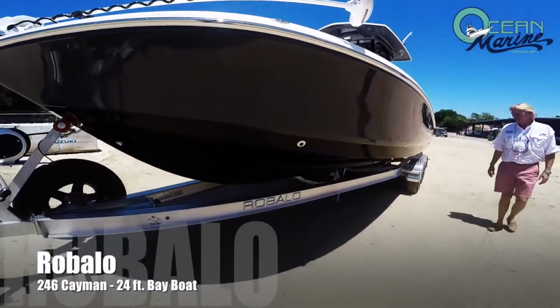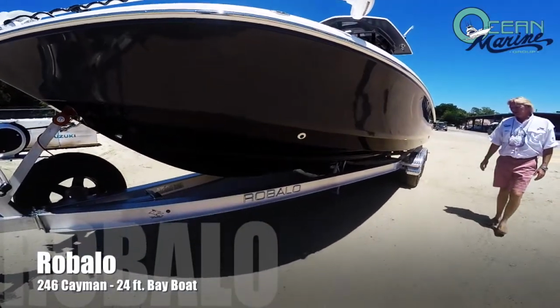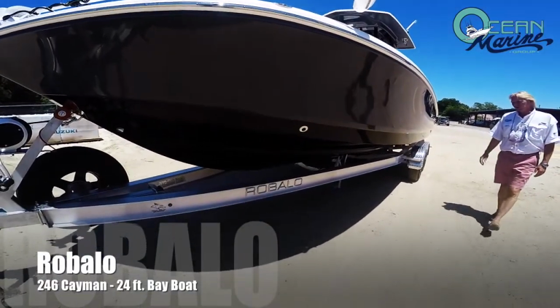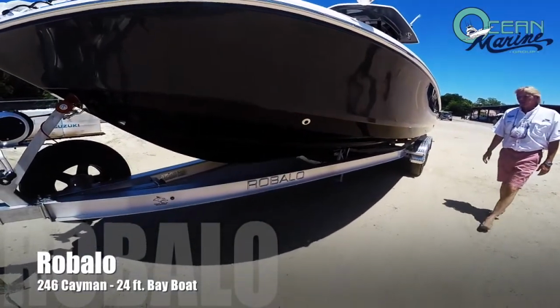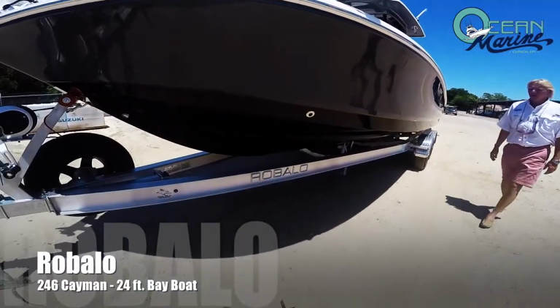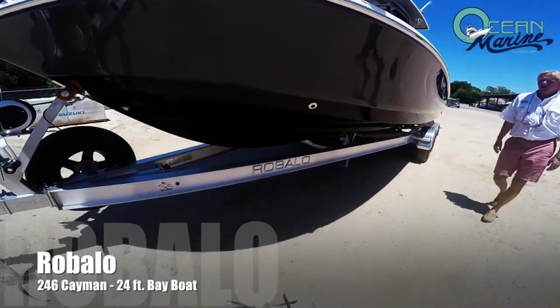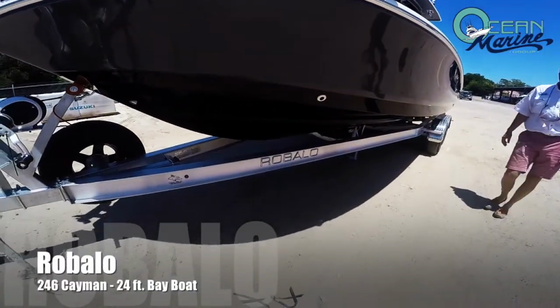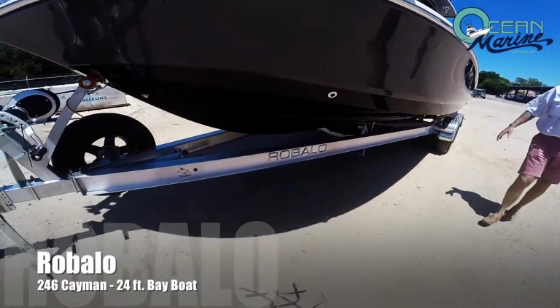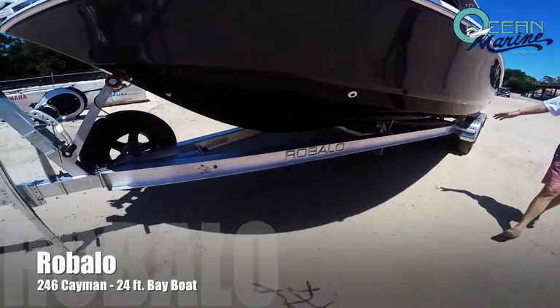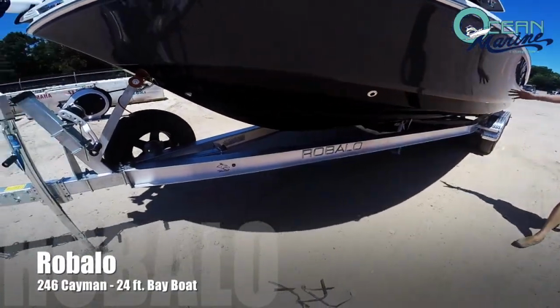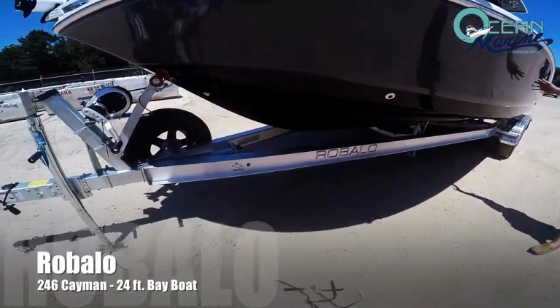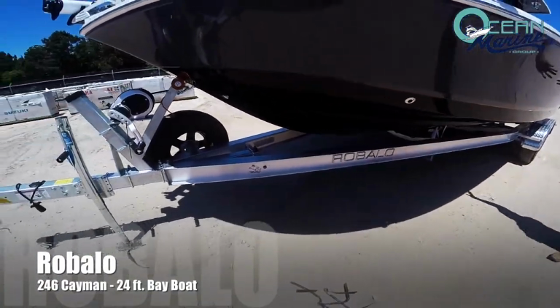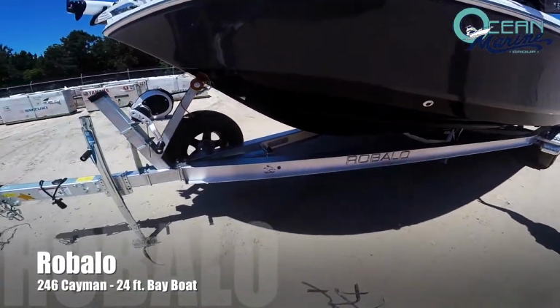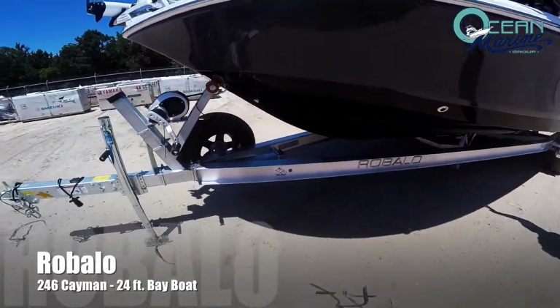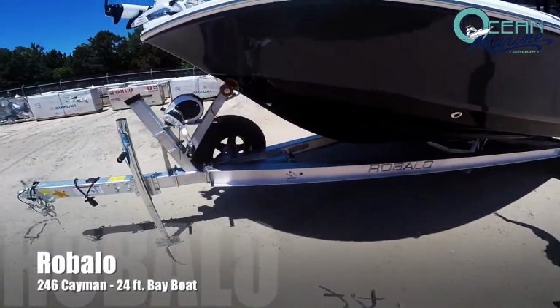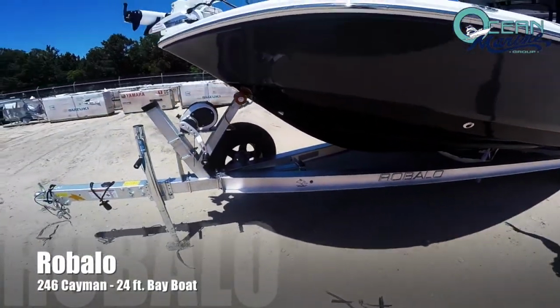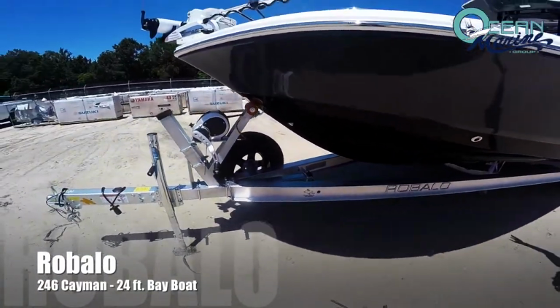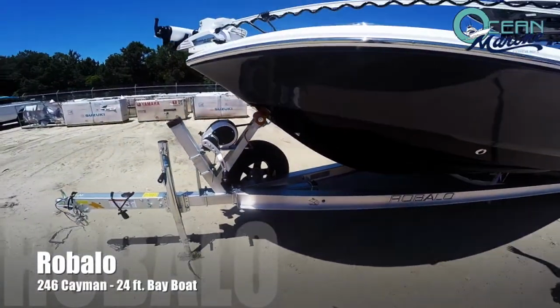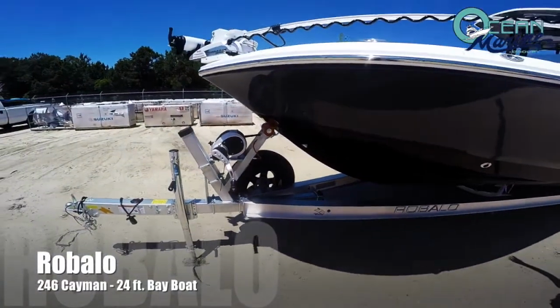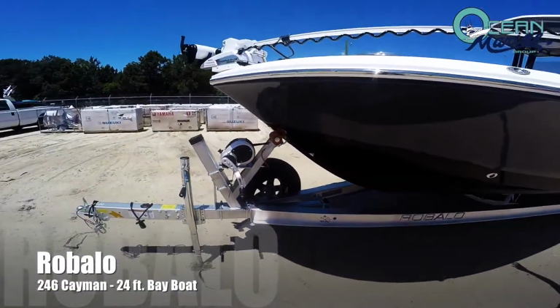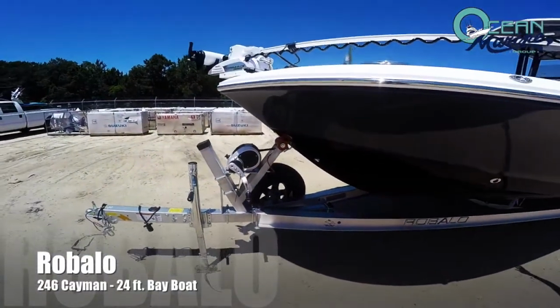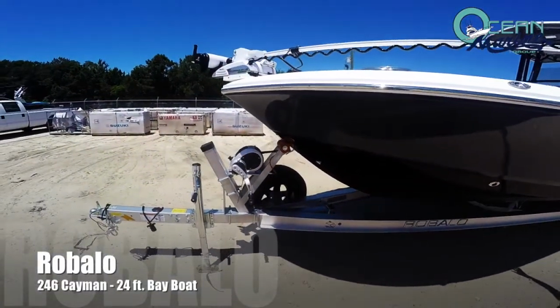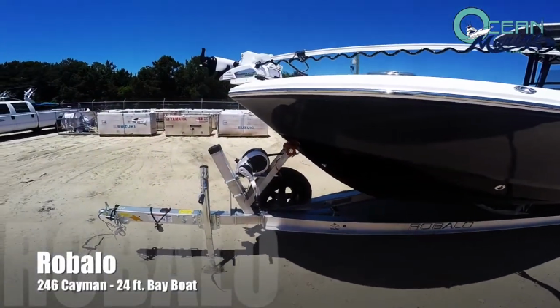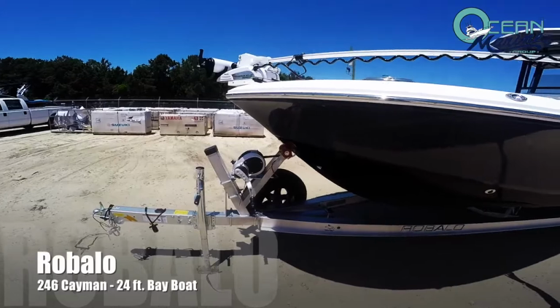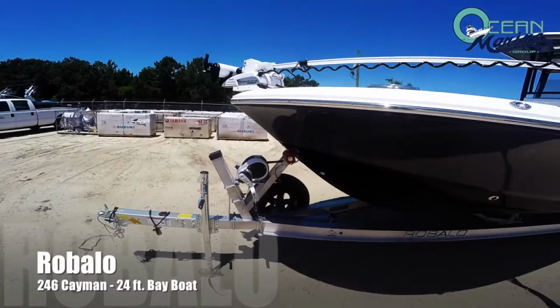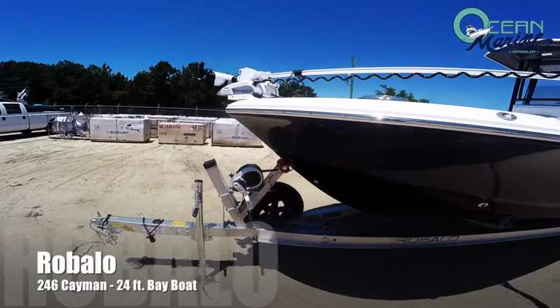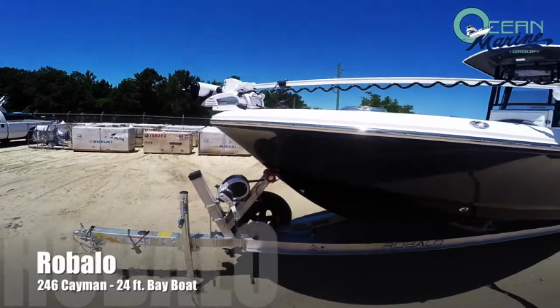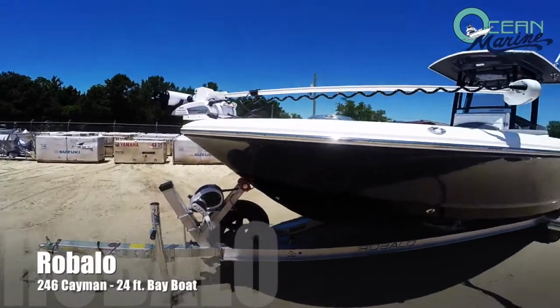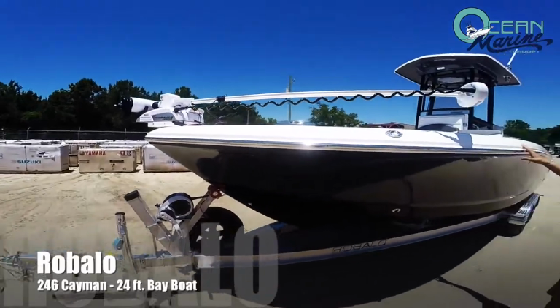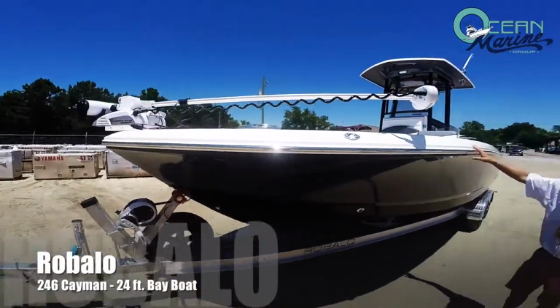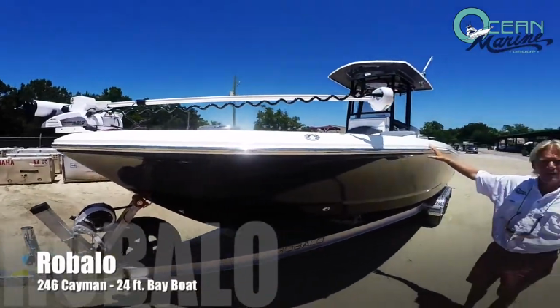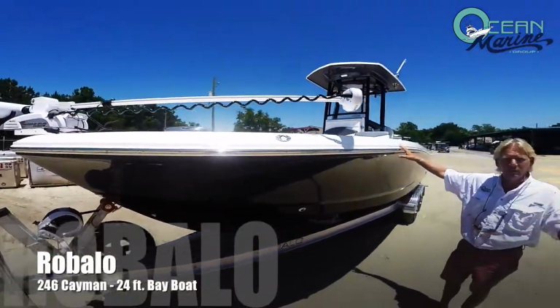Also, a great boat to go inshore, offshore, and also for your families.